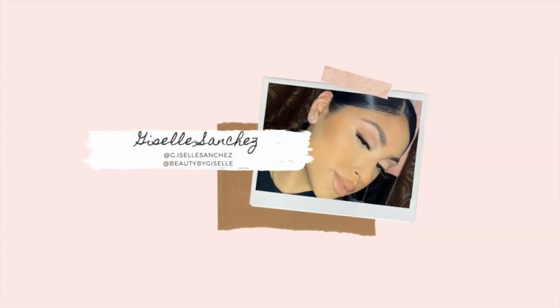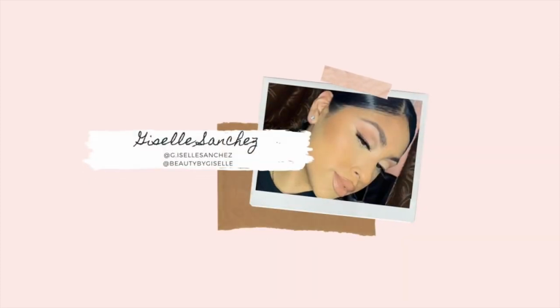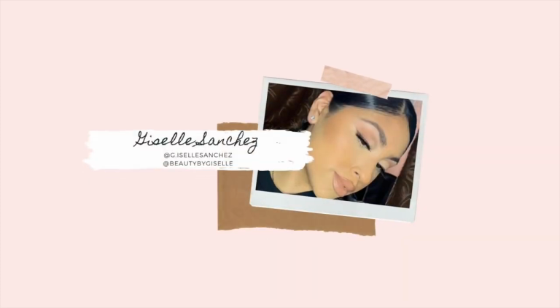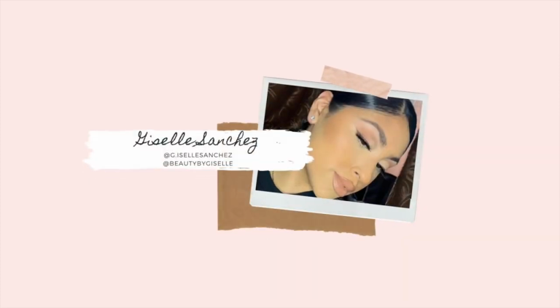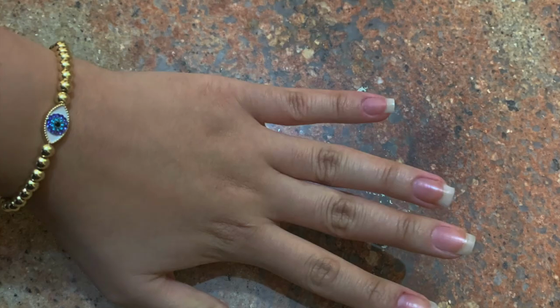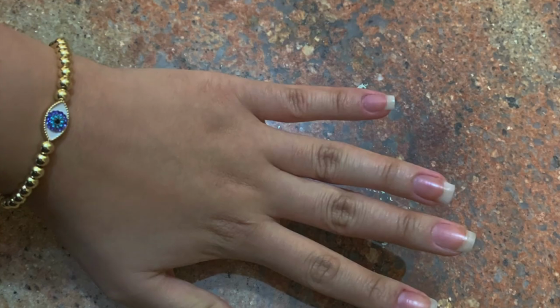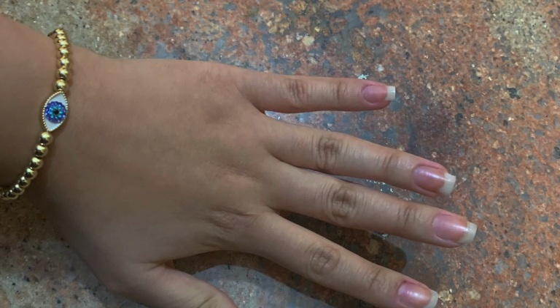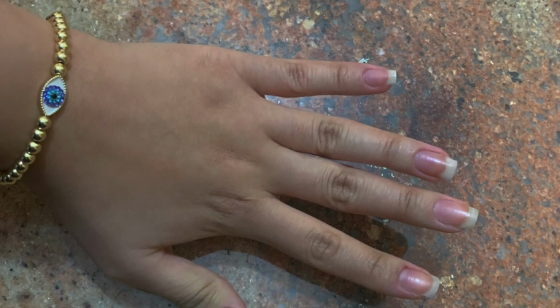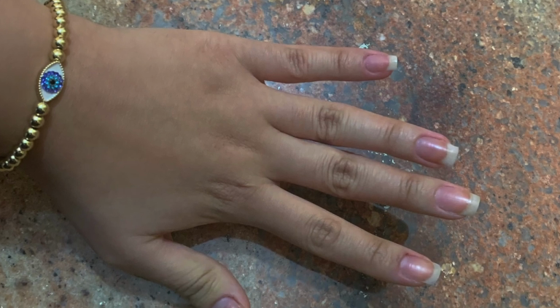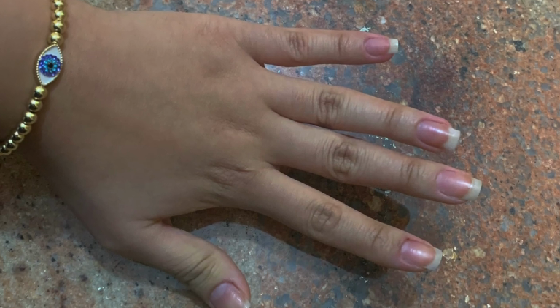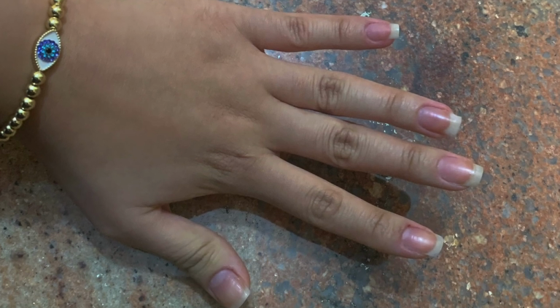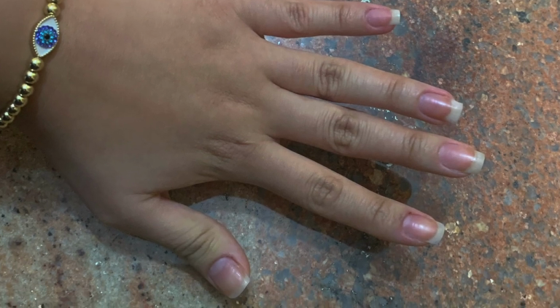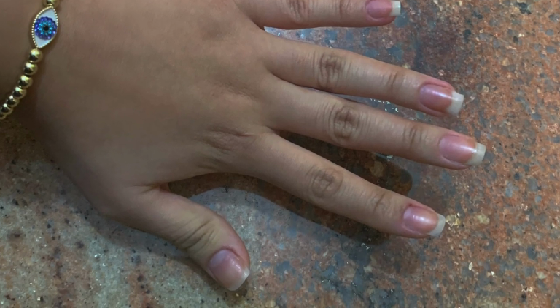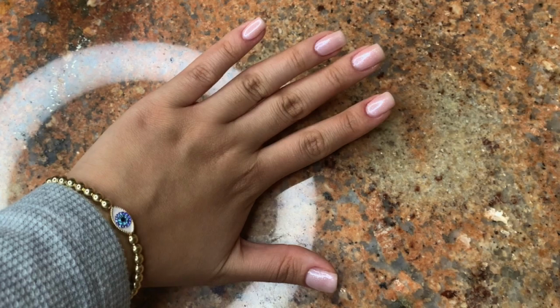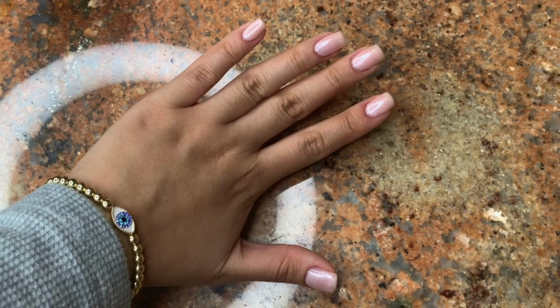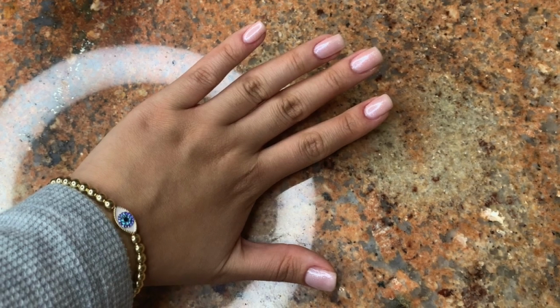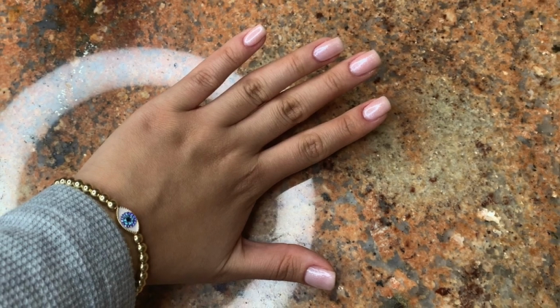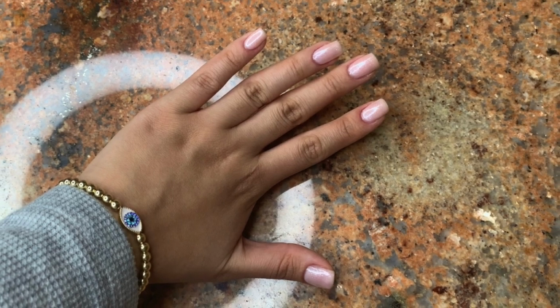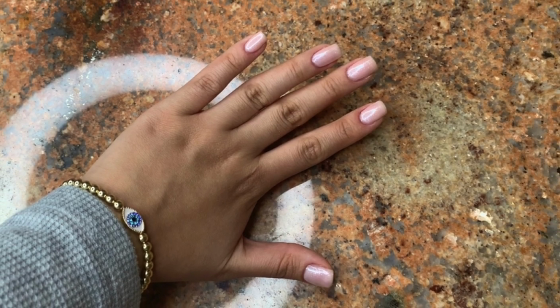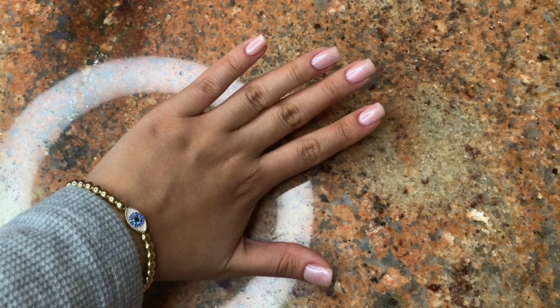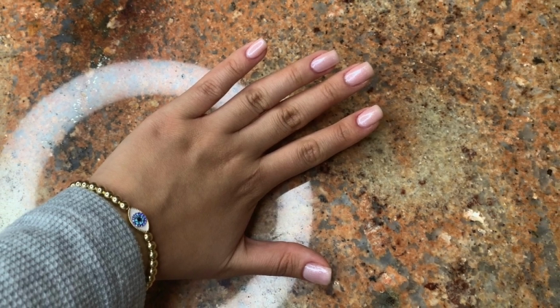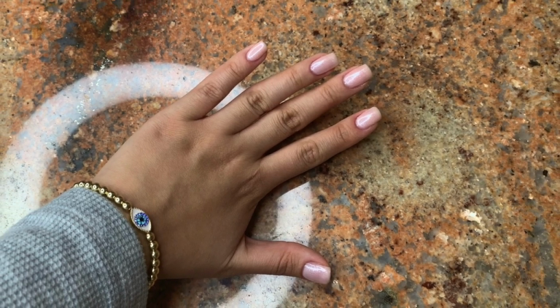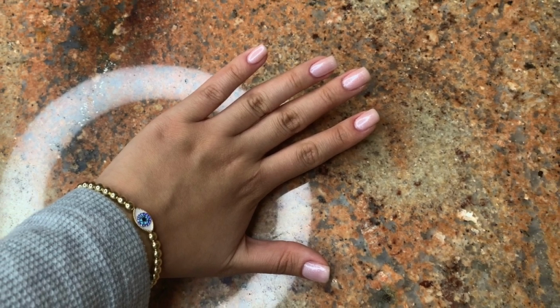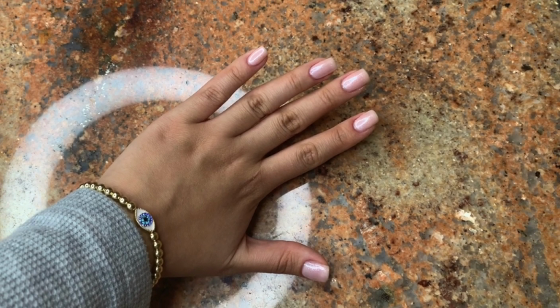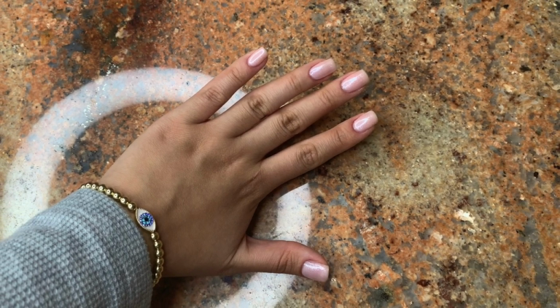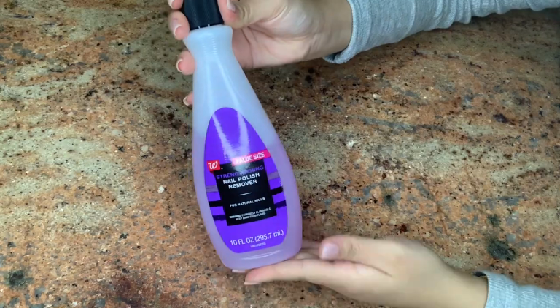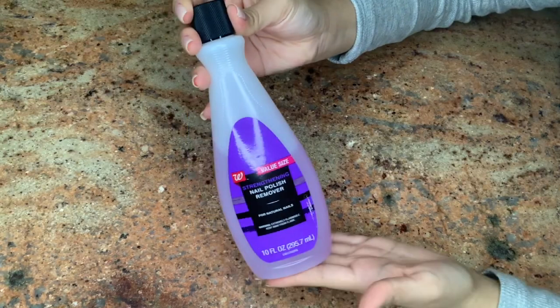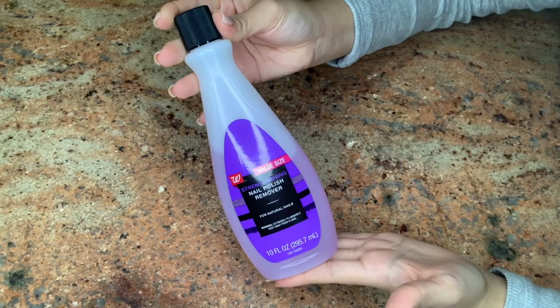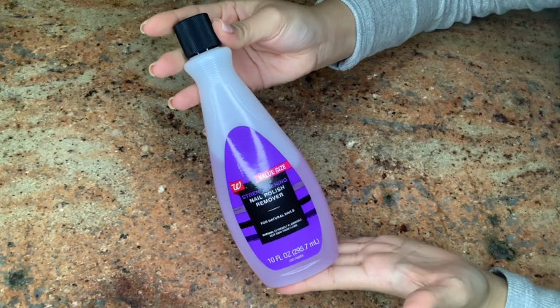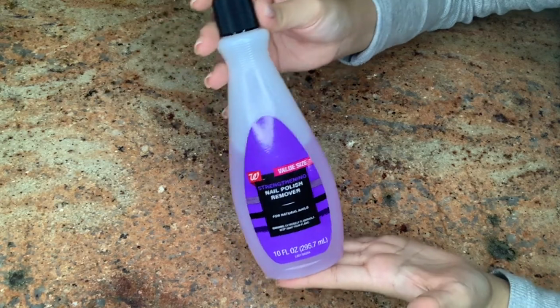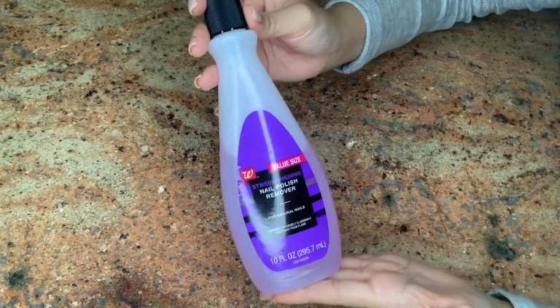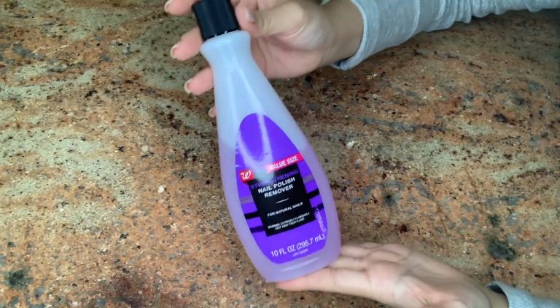Hi guys, happy new year! In today's video I want to show you how to go from this to this. I'm going to show you what products I use to get your nails like this.